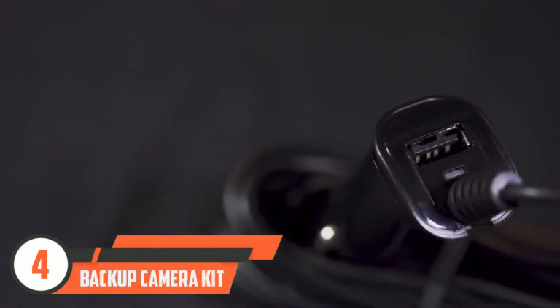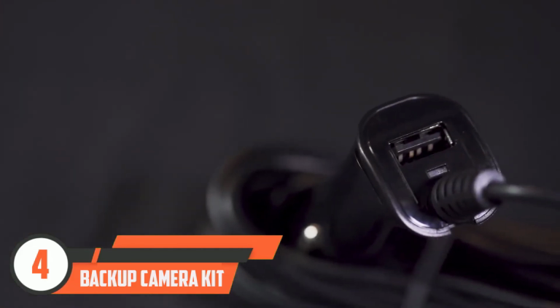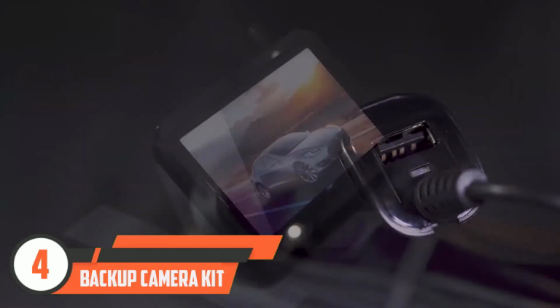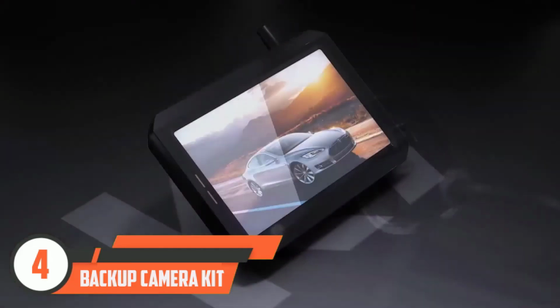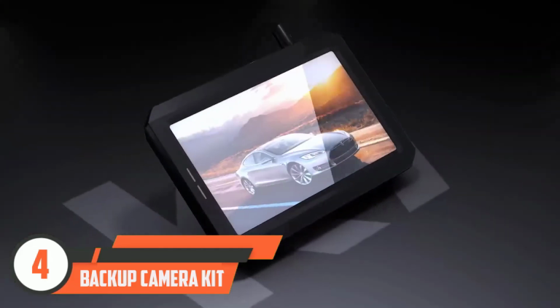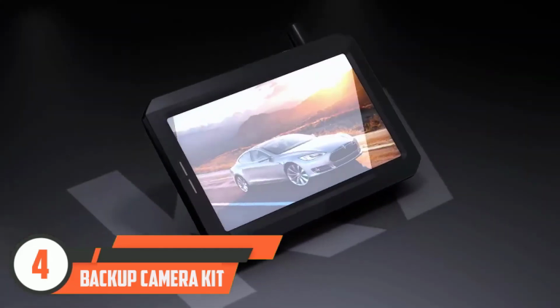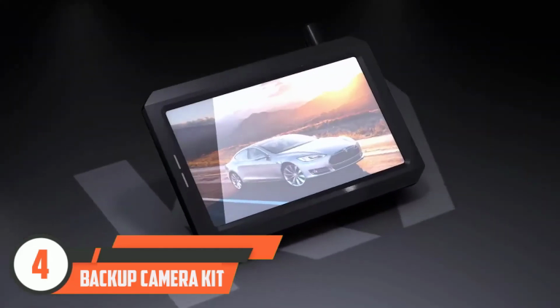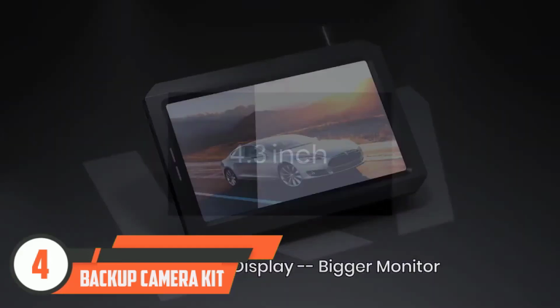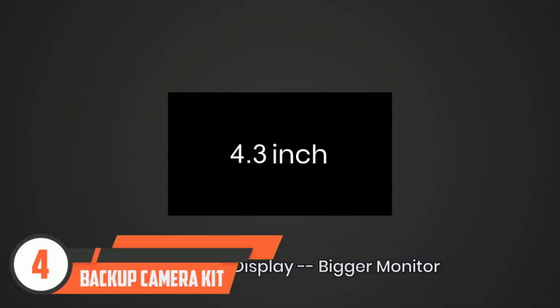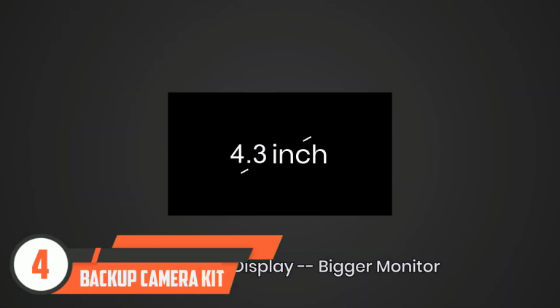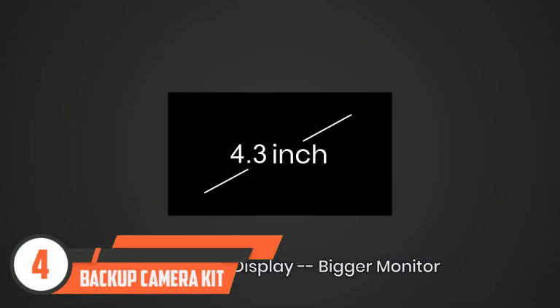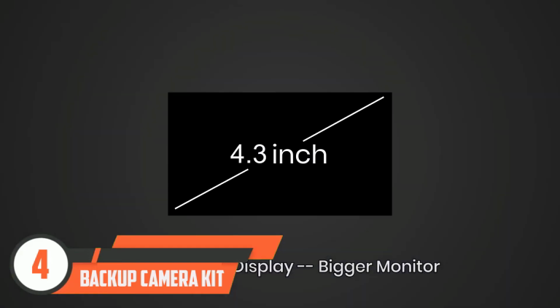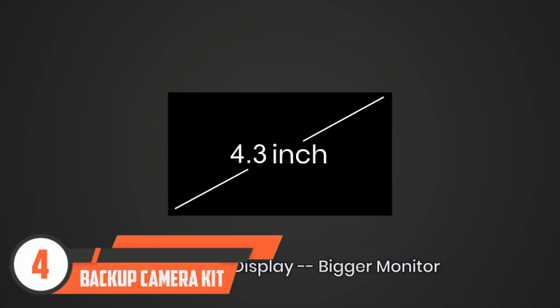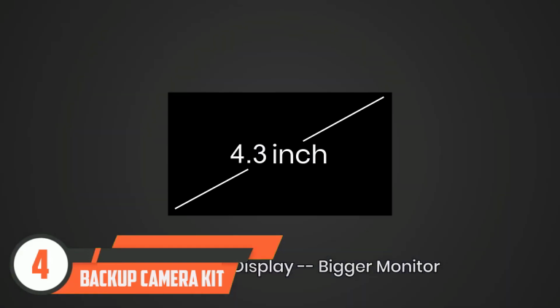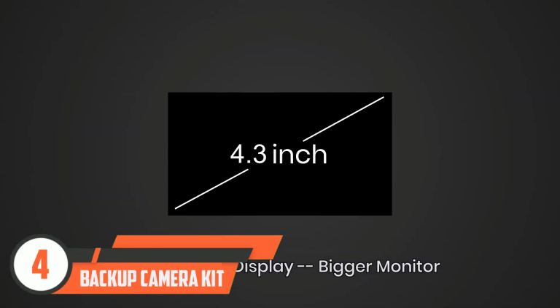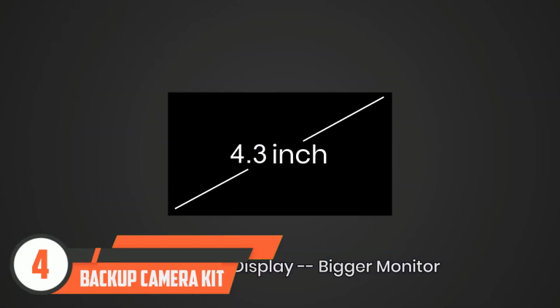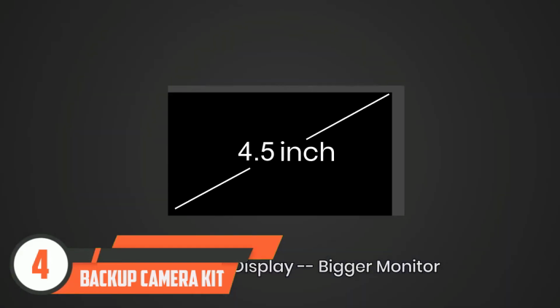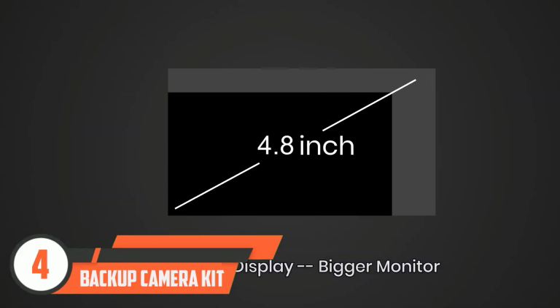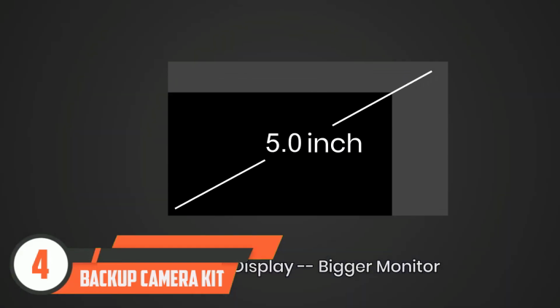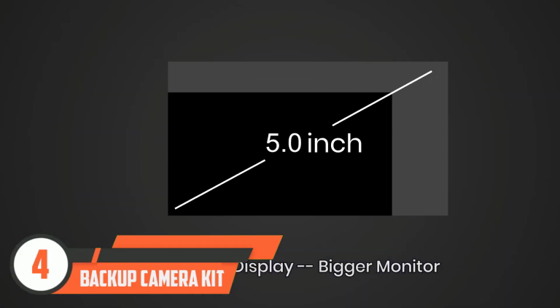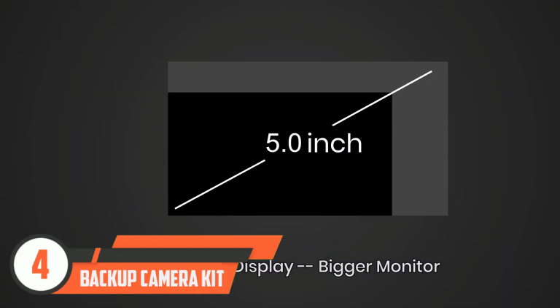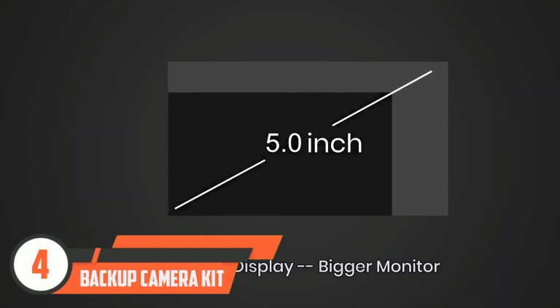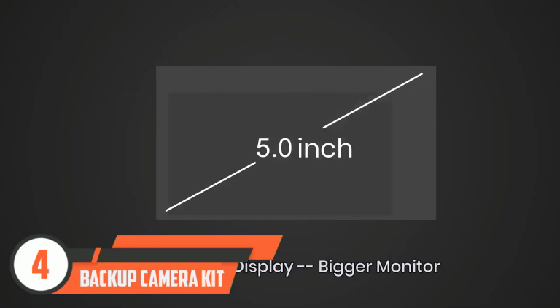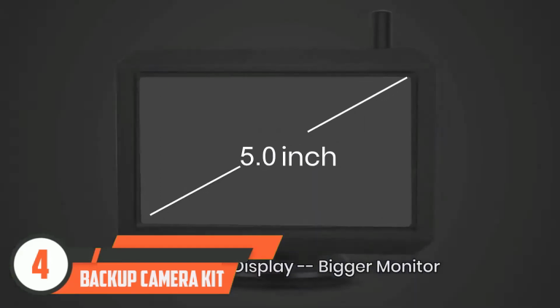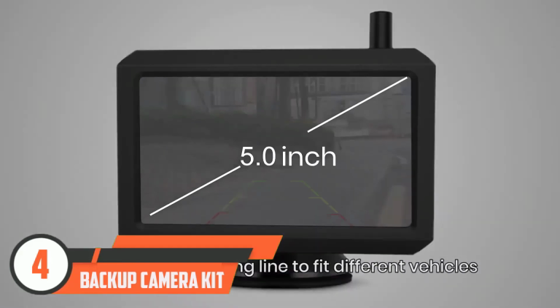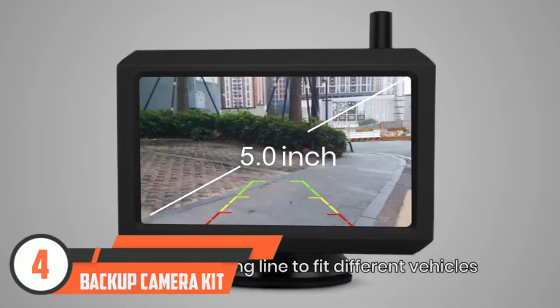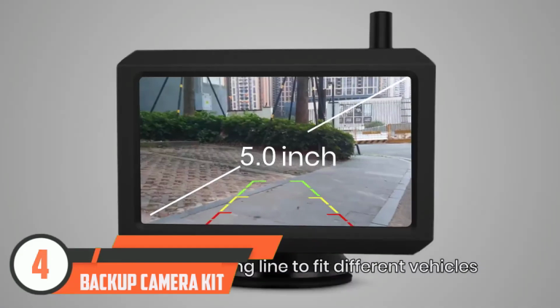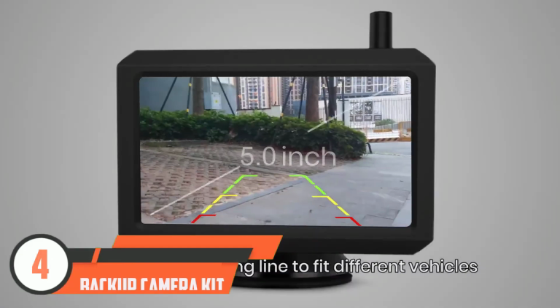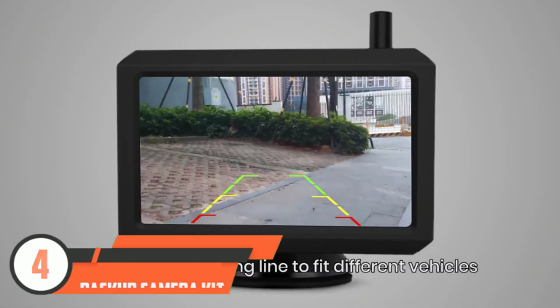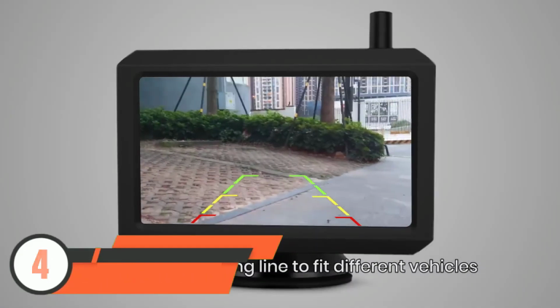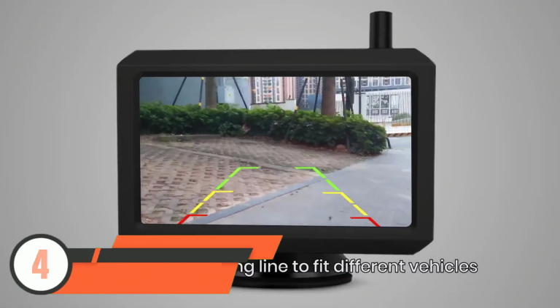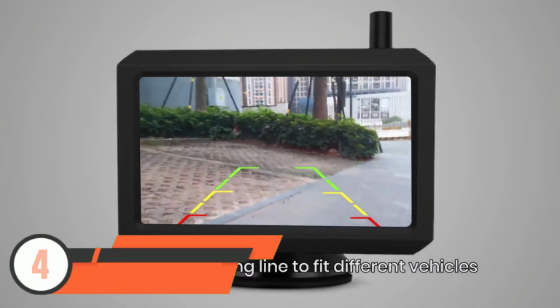"So many other reviews showed how easy this was to set up and use, and now I can attest to the same," wrote a customer.